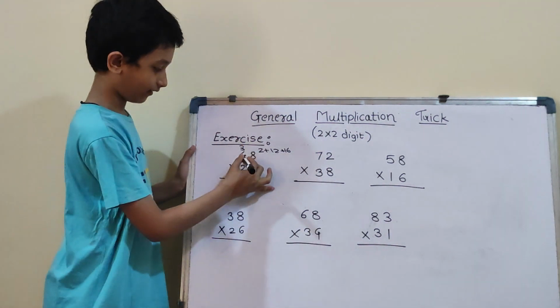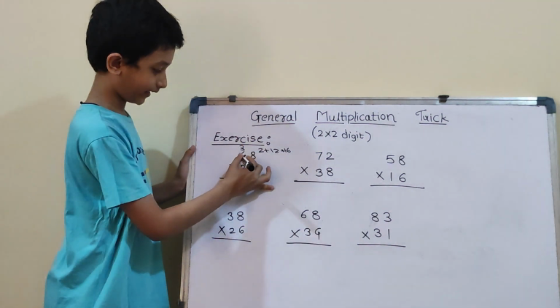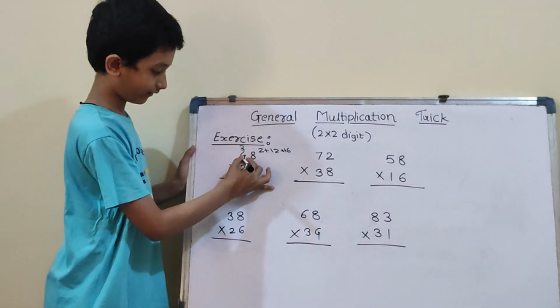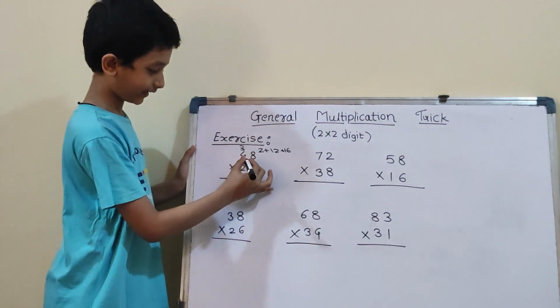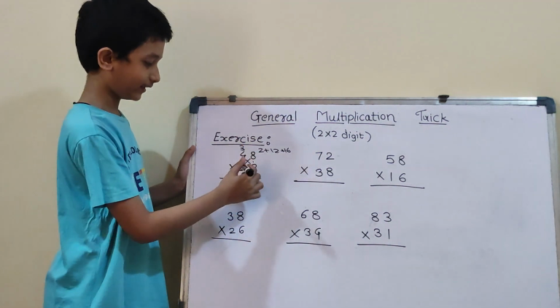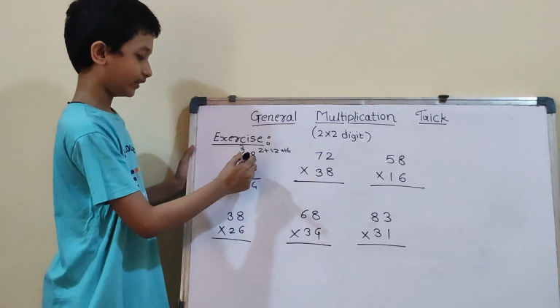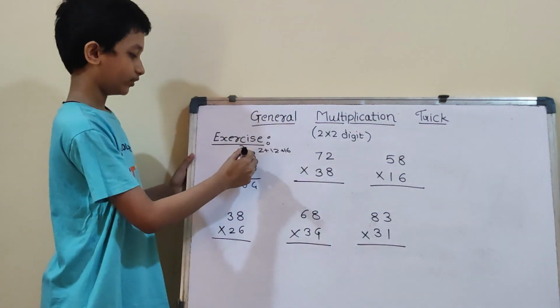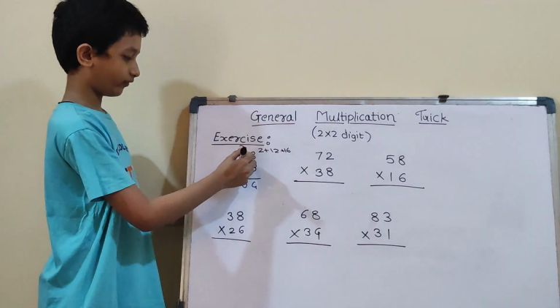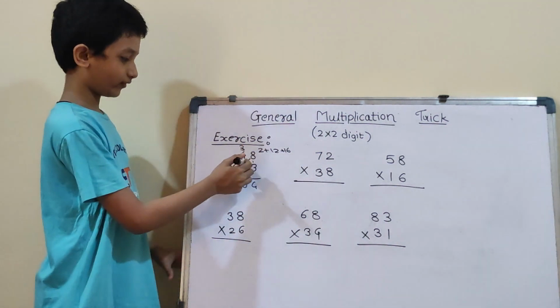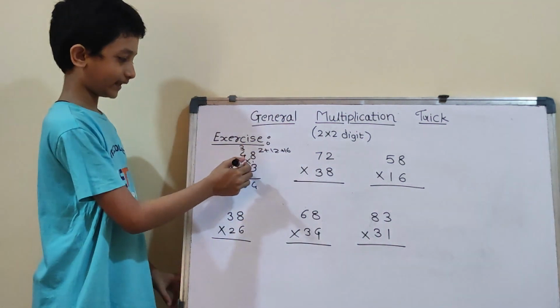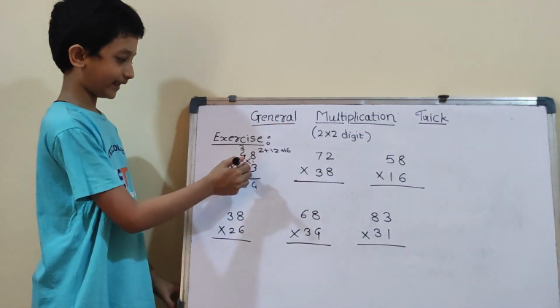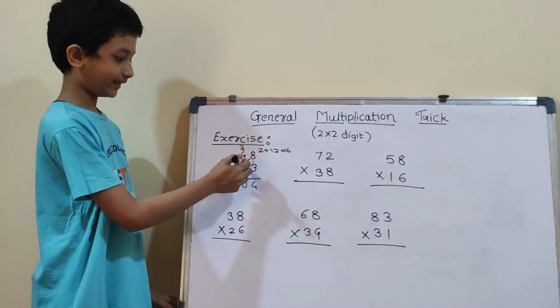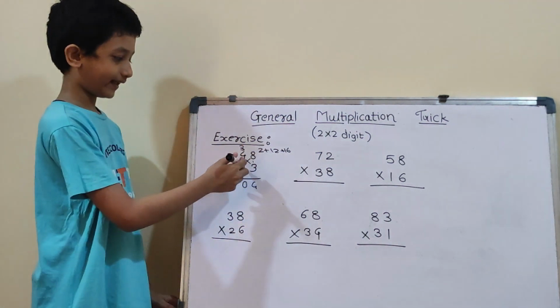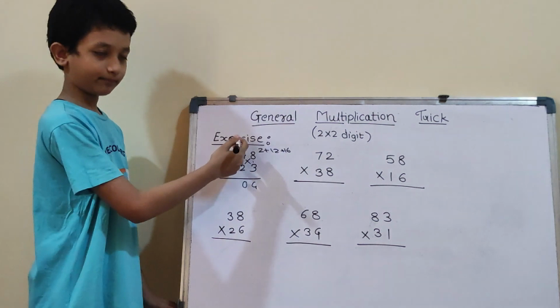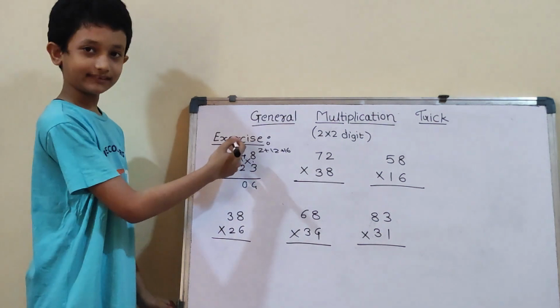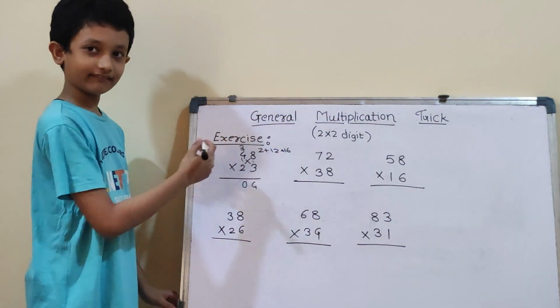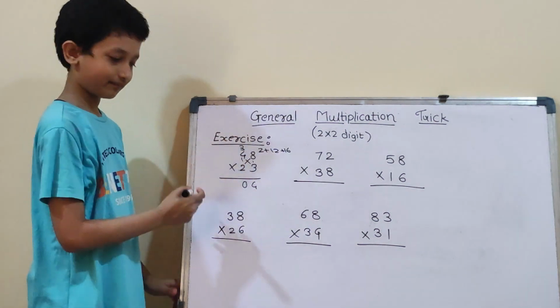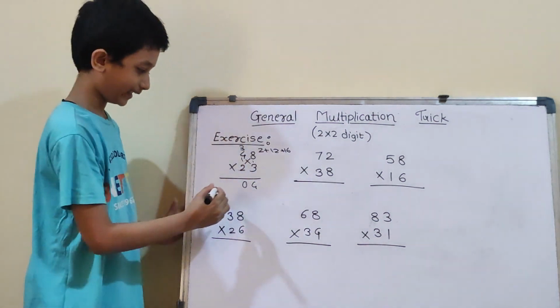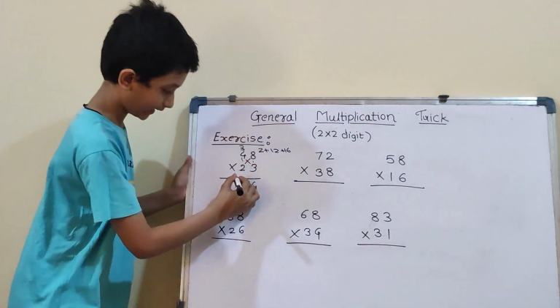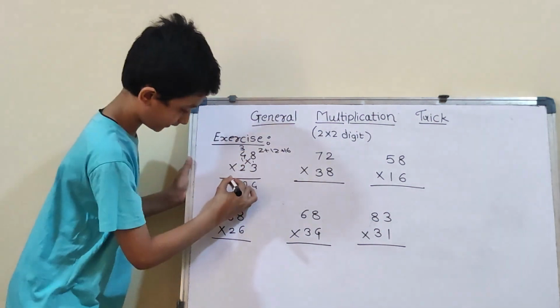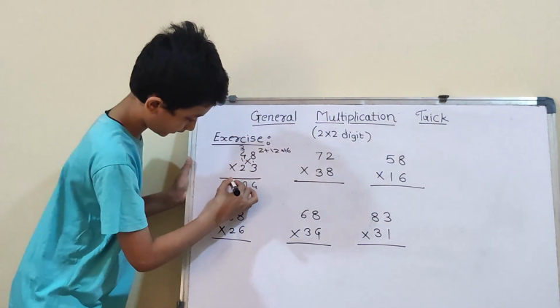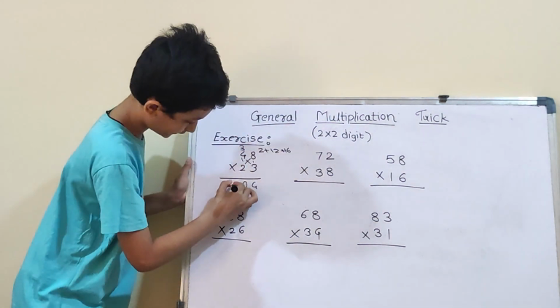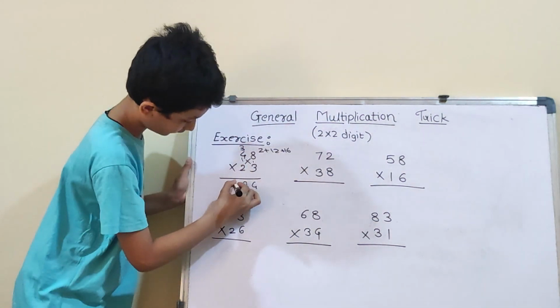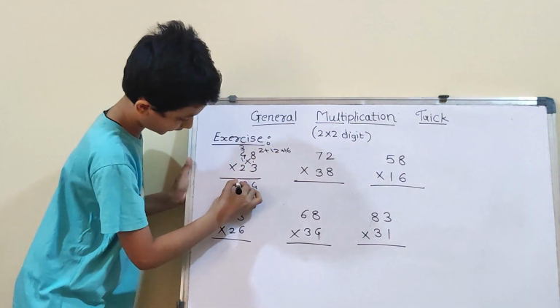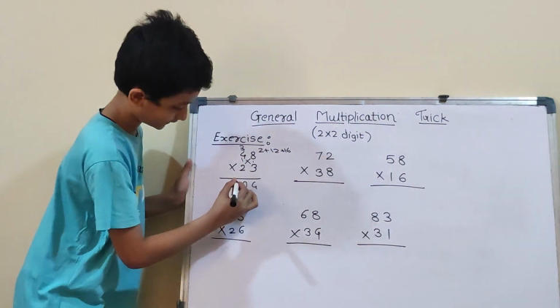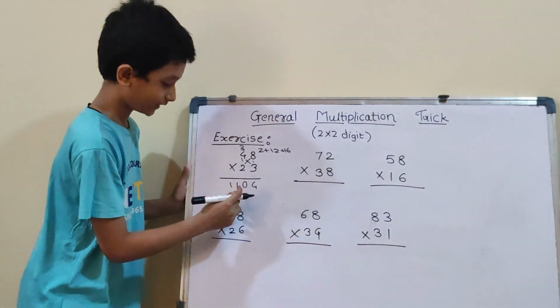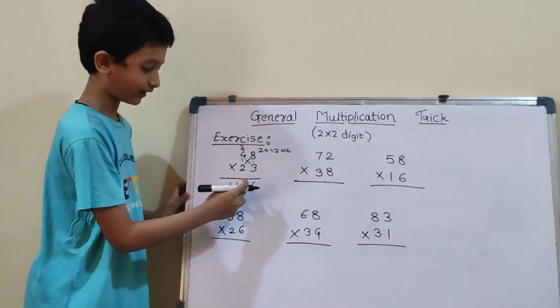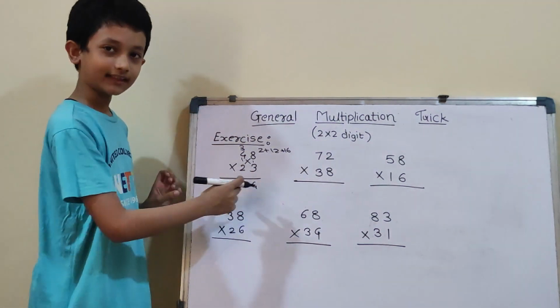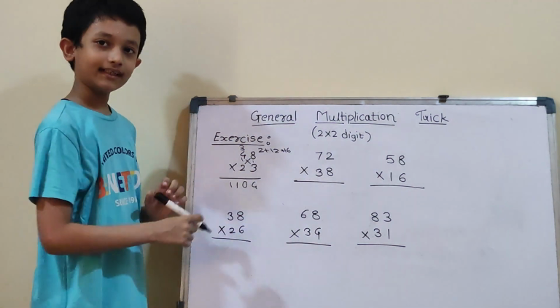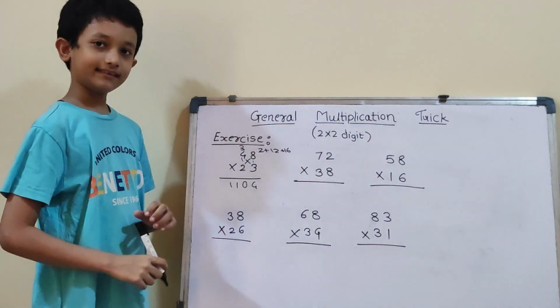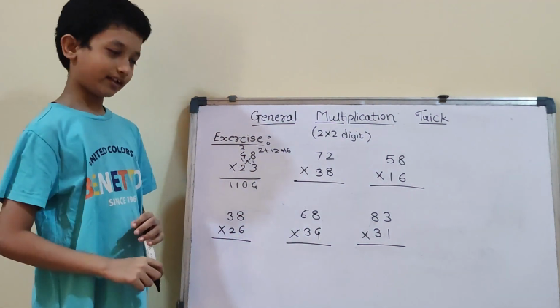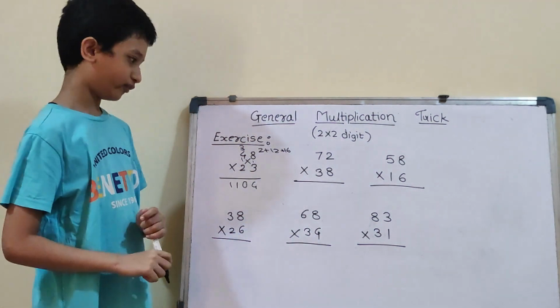Now, again vertical: 4×2 is 8. And 8 plus 3 will be 11. So, our answer is 1104.